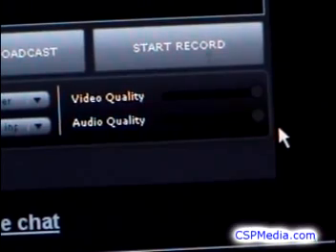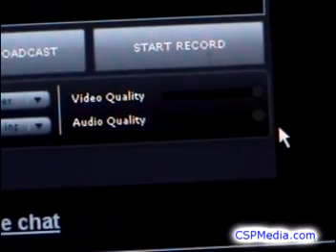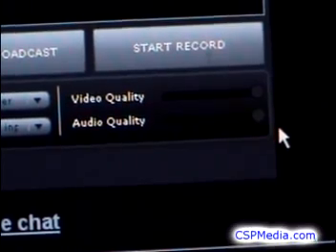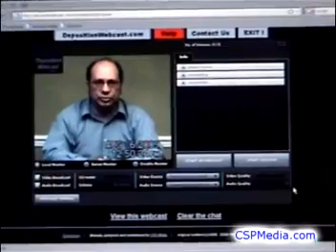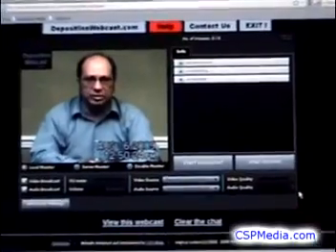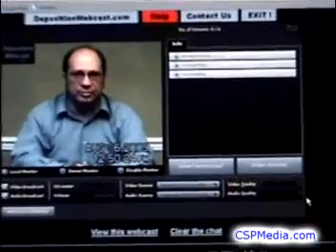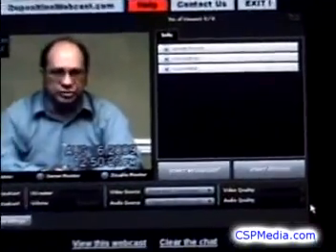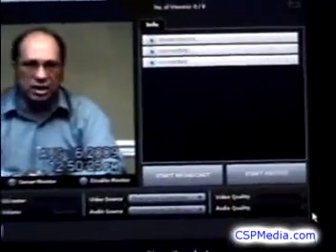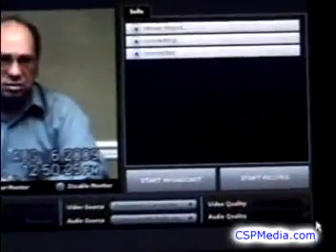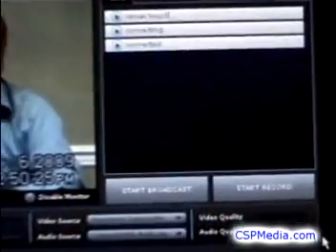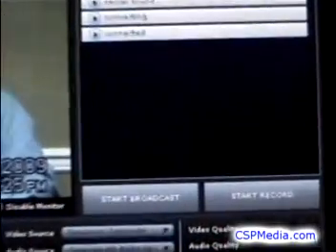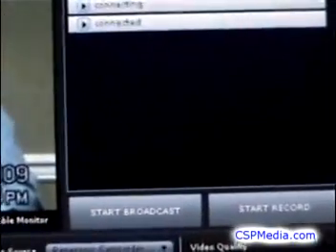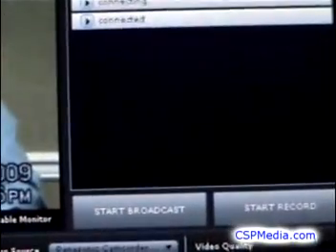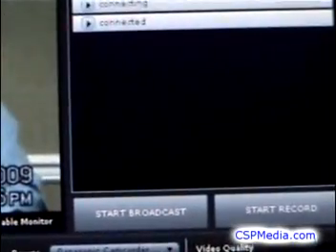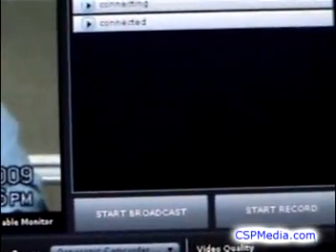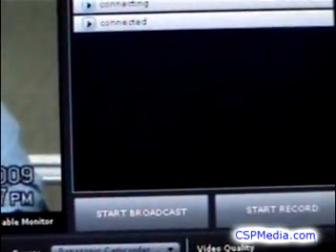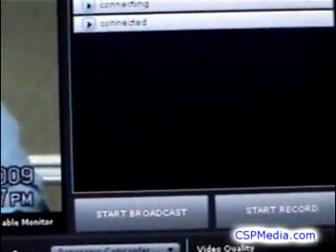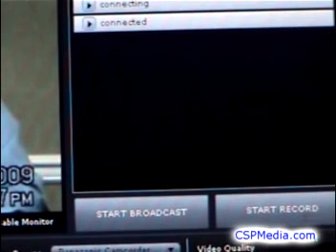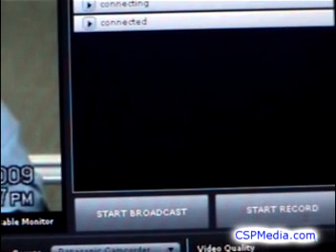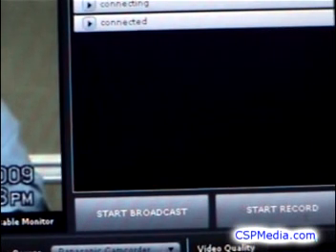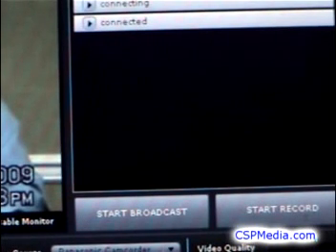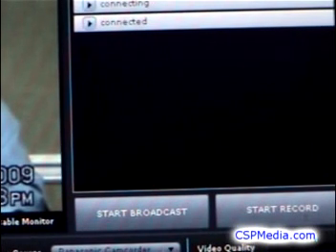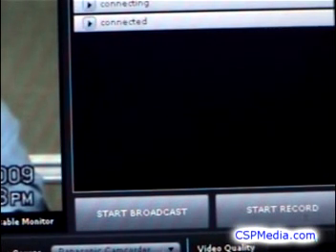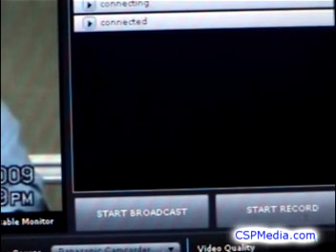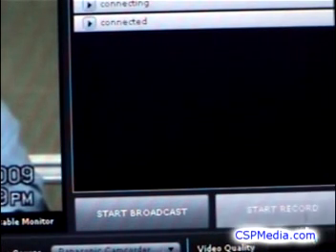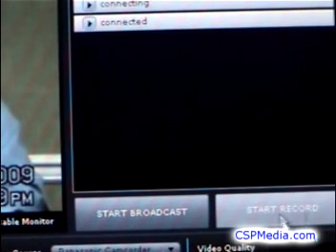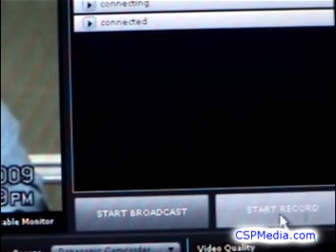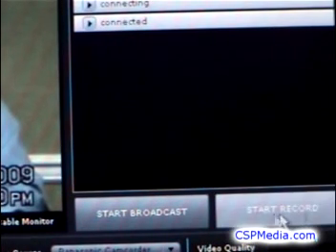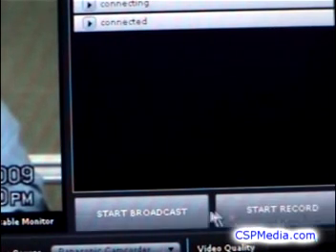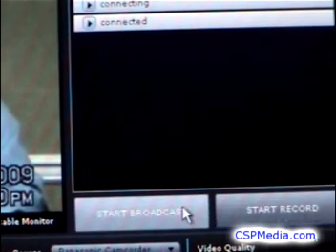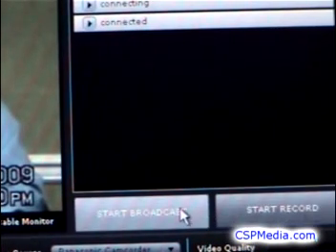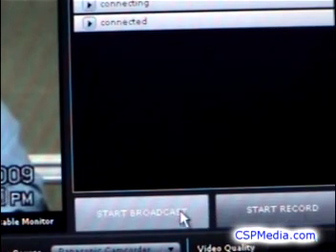Now you can click the Start button to begin your webcast. You should see a message from the streaming server that you are on the air.